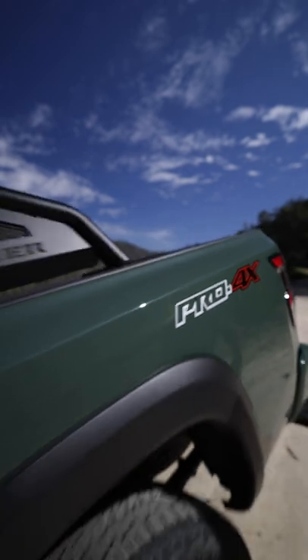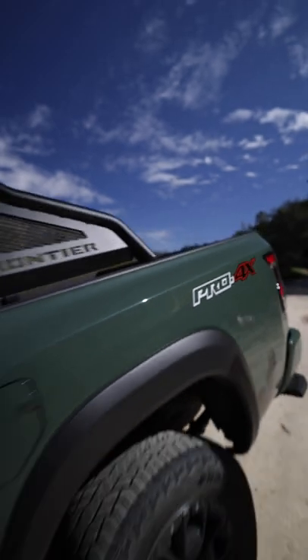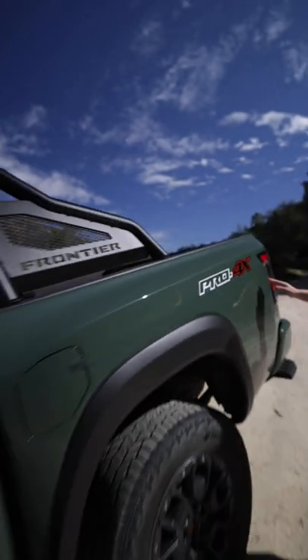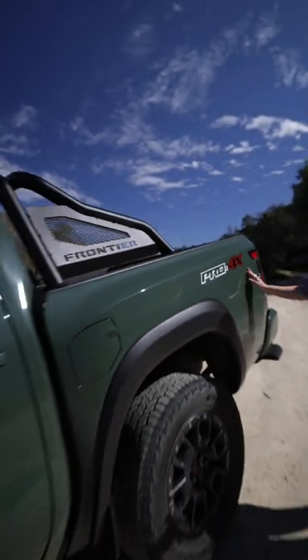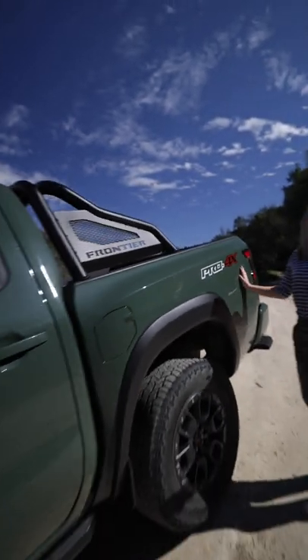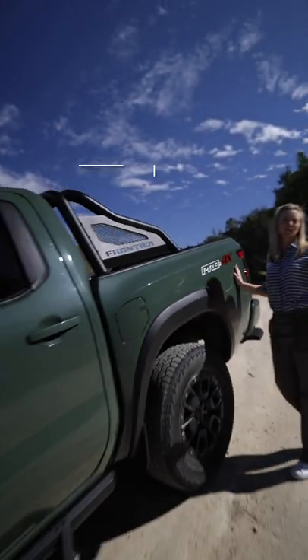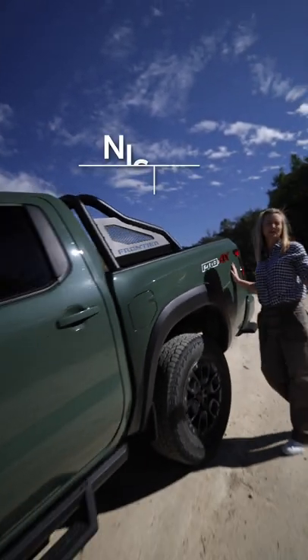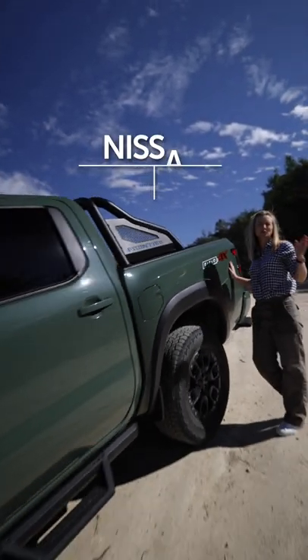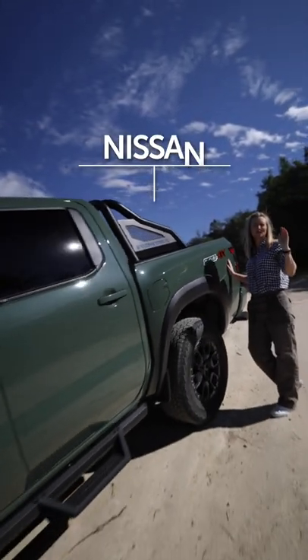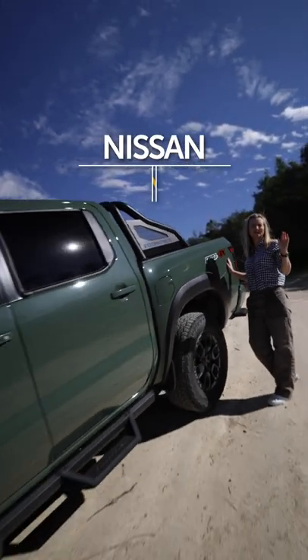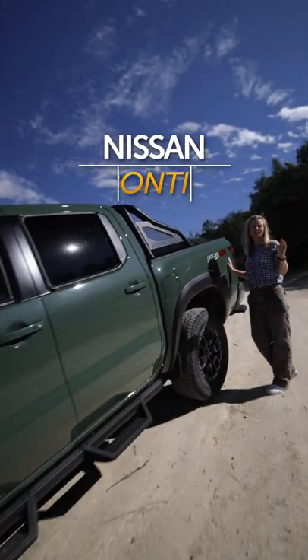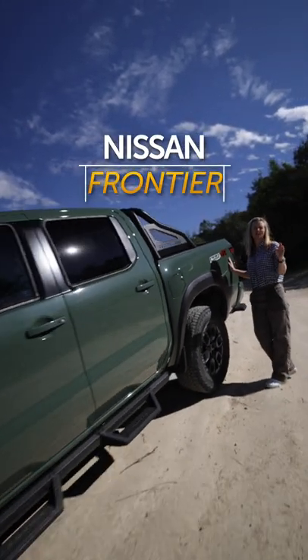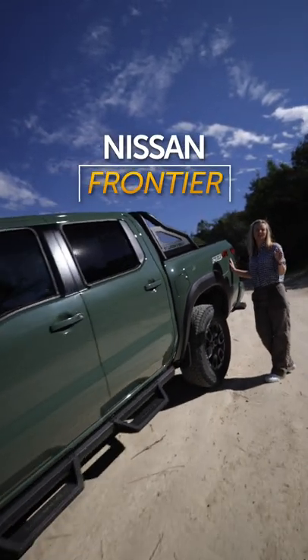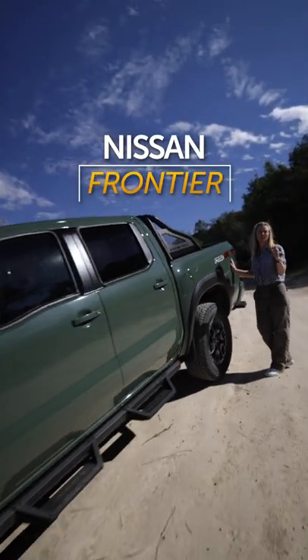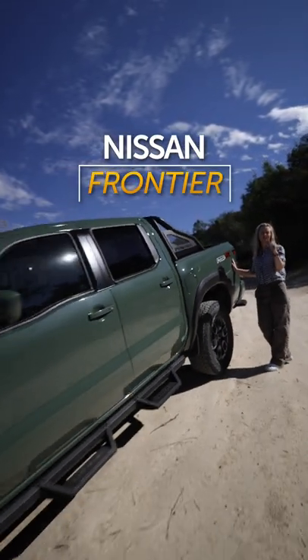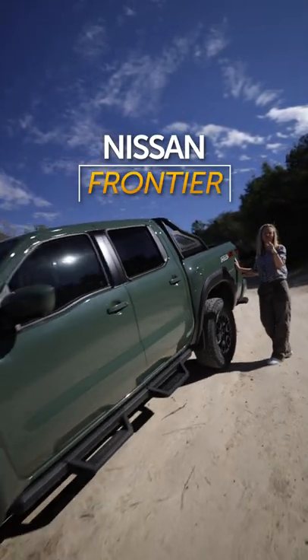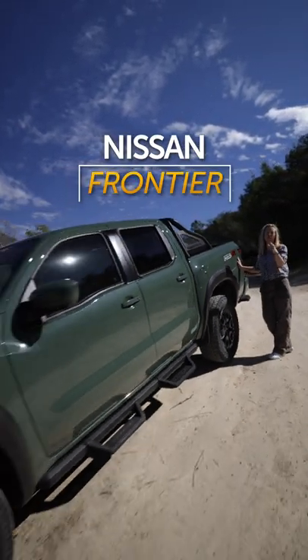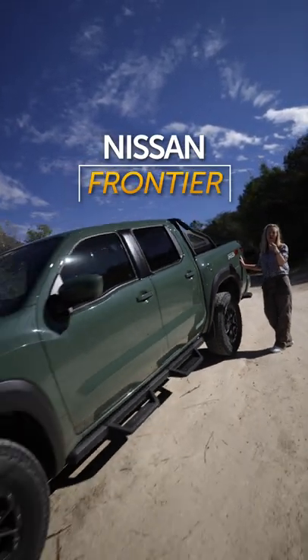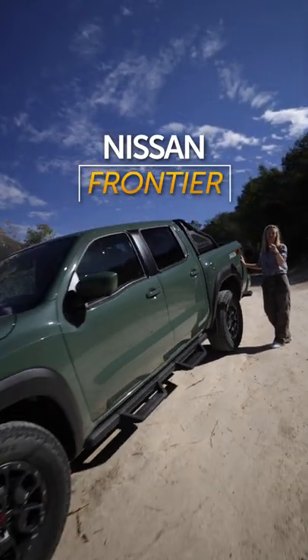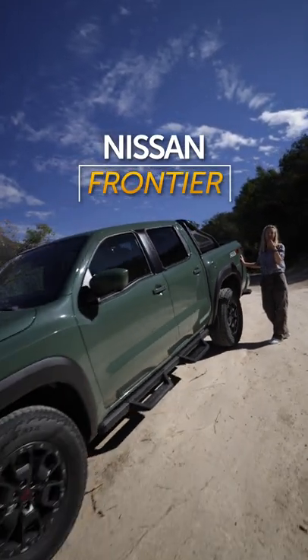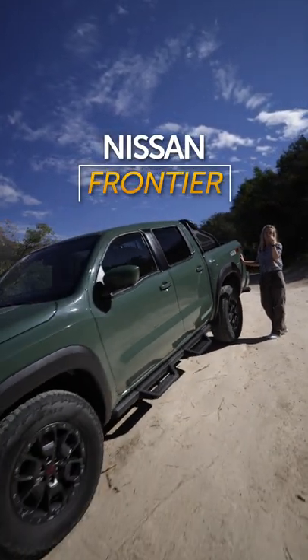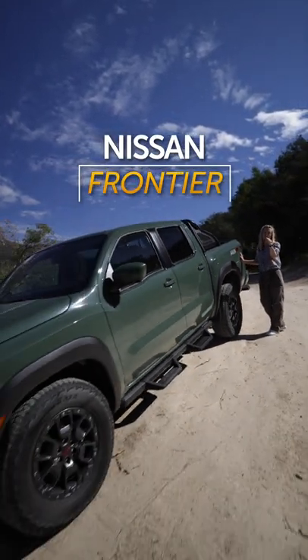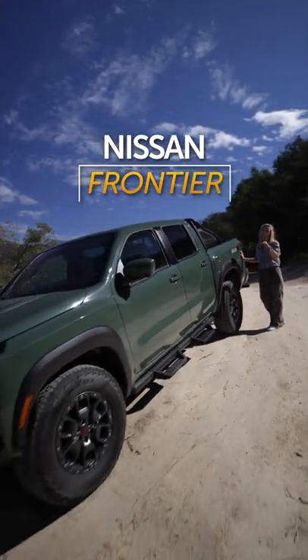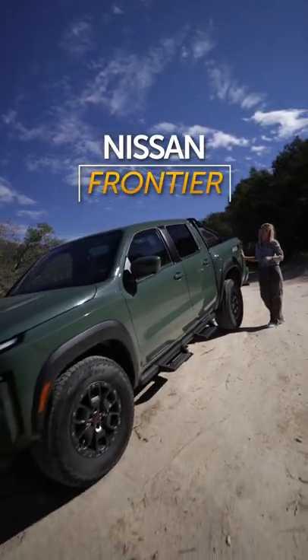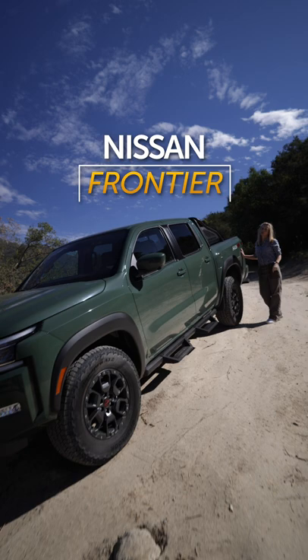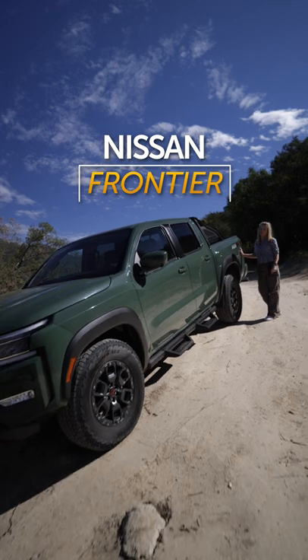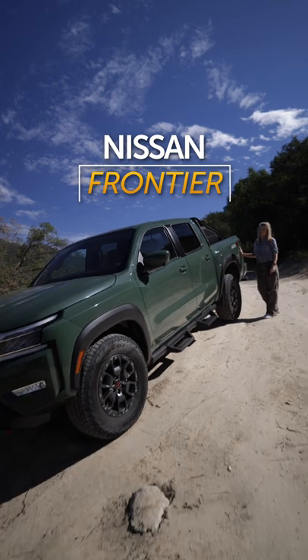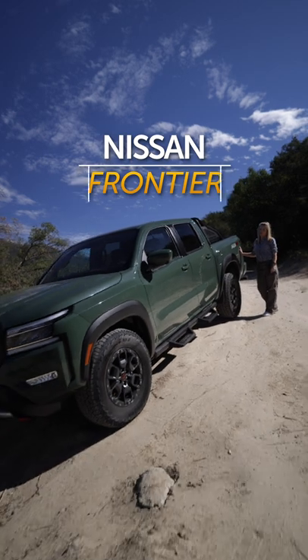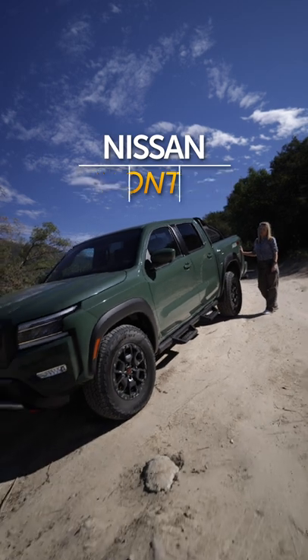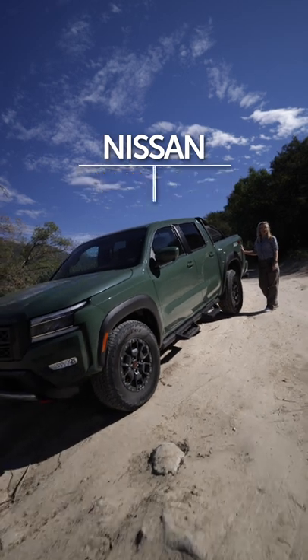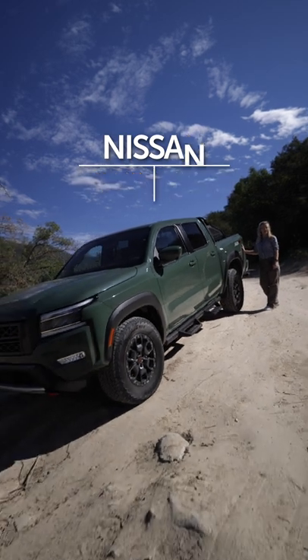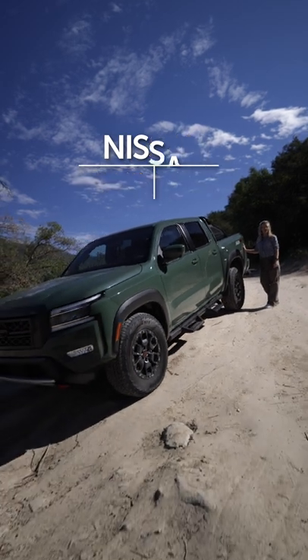This is the 2022 Nissan Frontier Pro 4X, and this is the one you're going to want to take off-road.